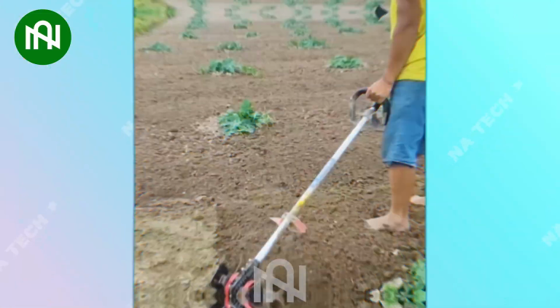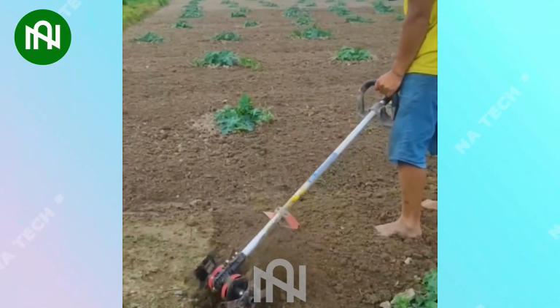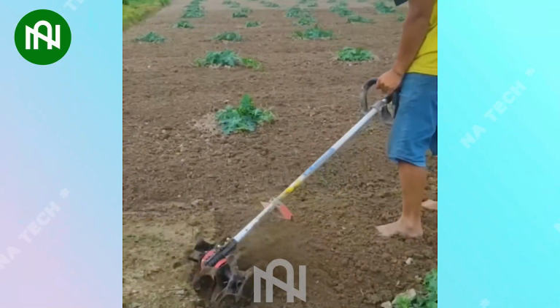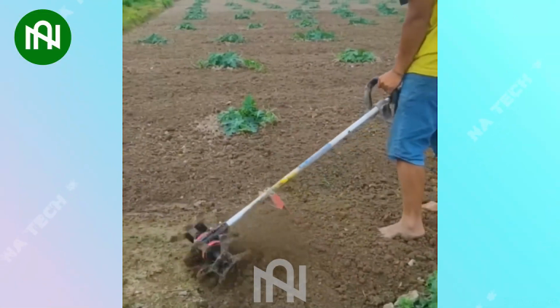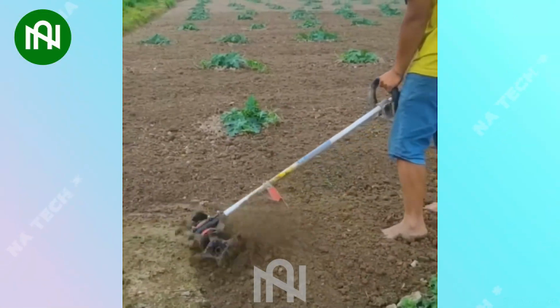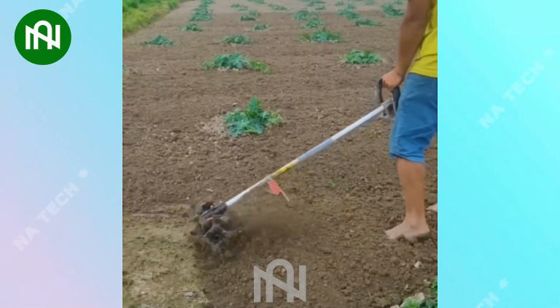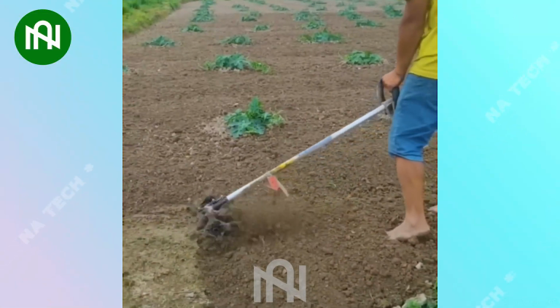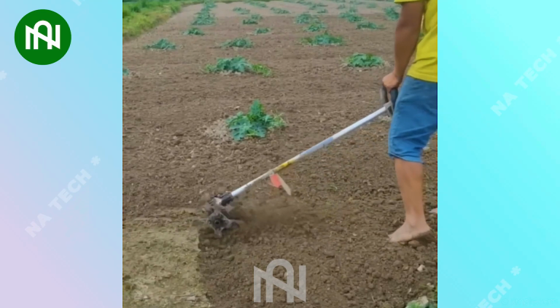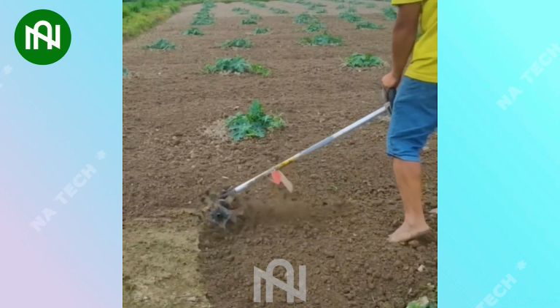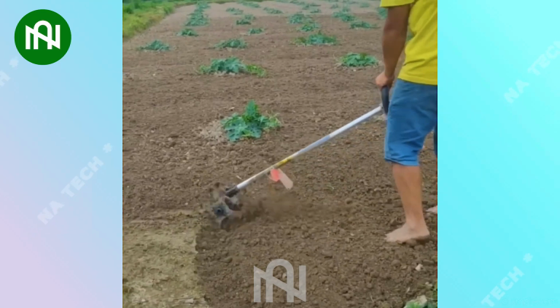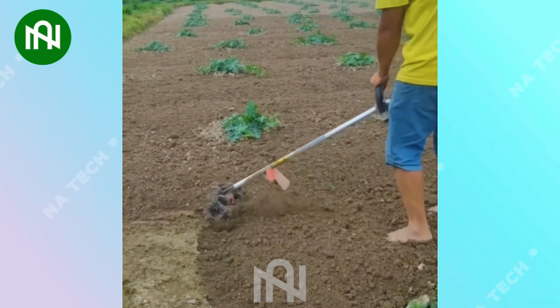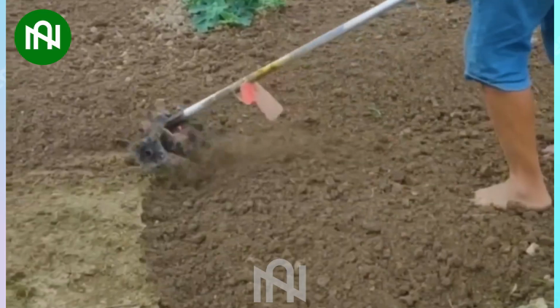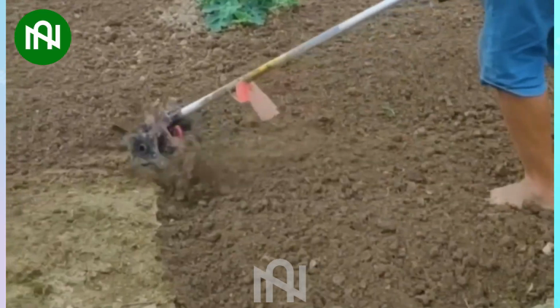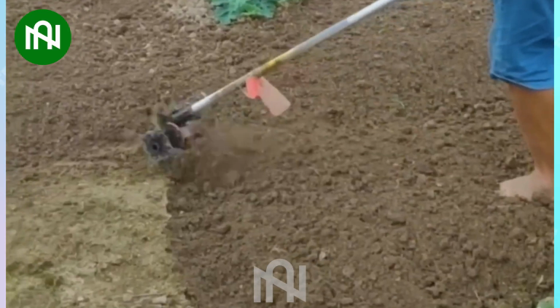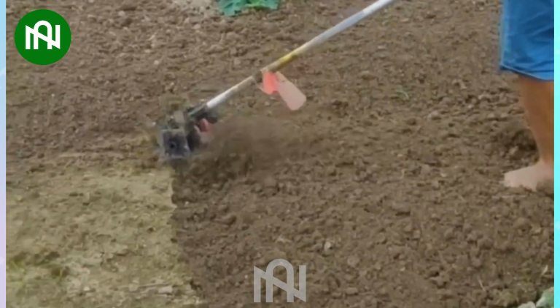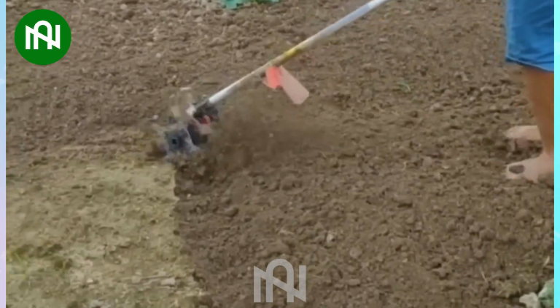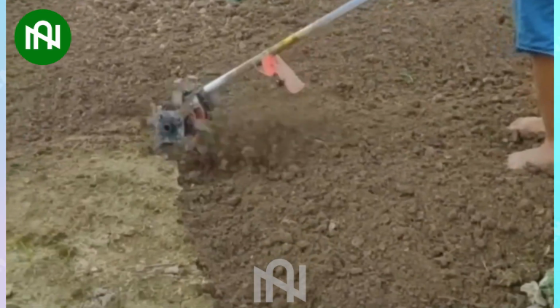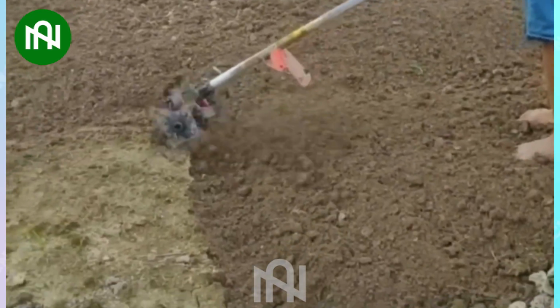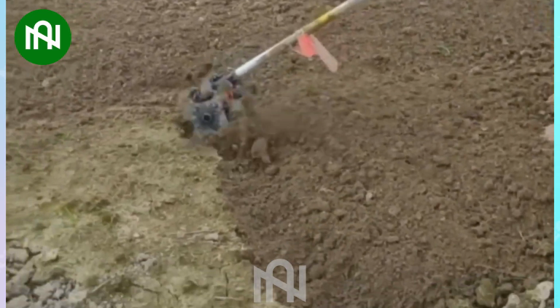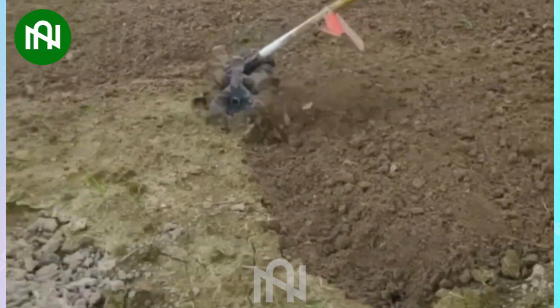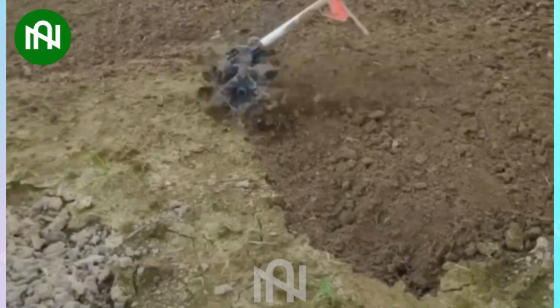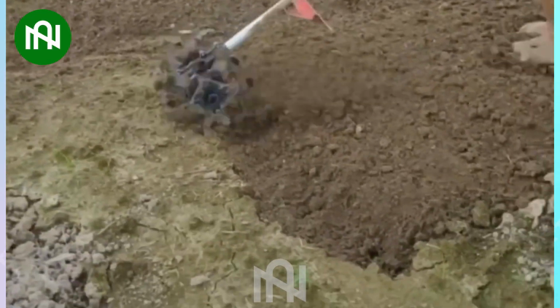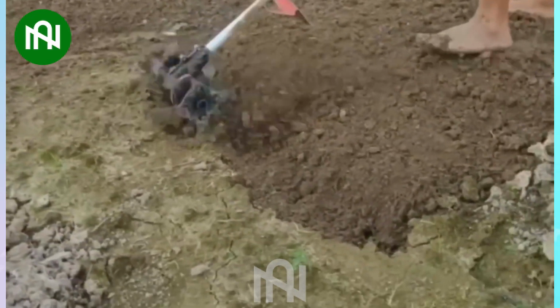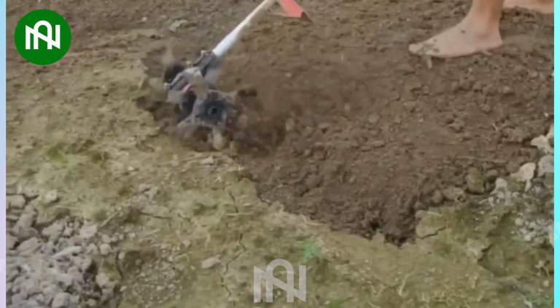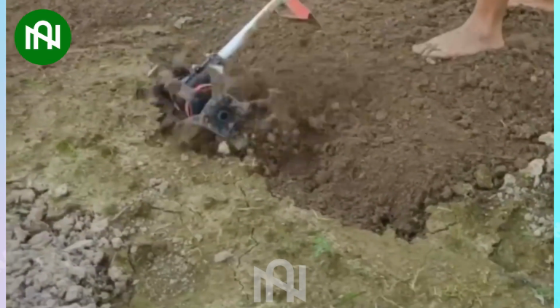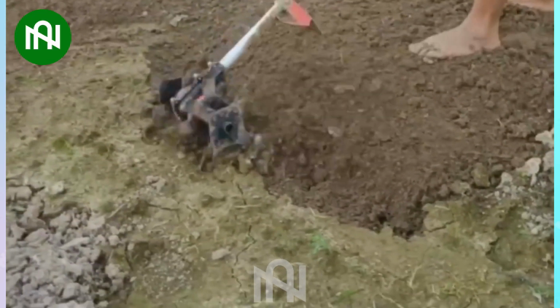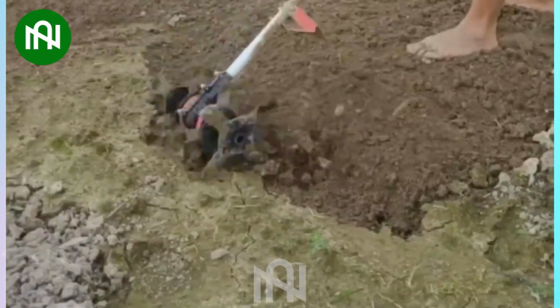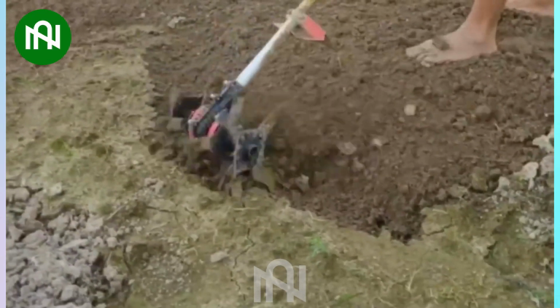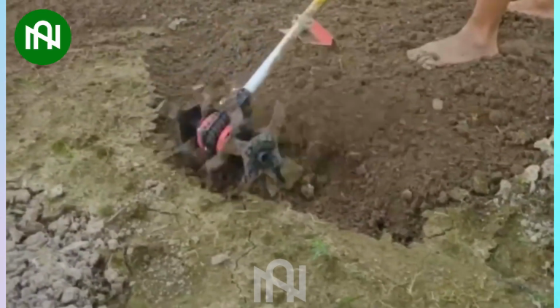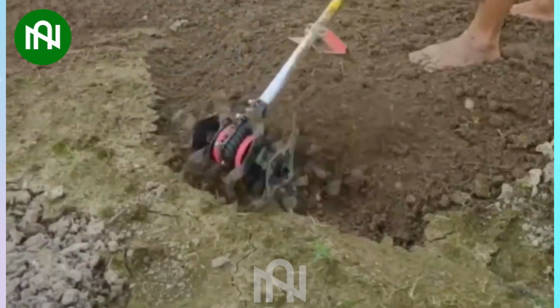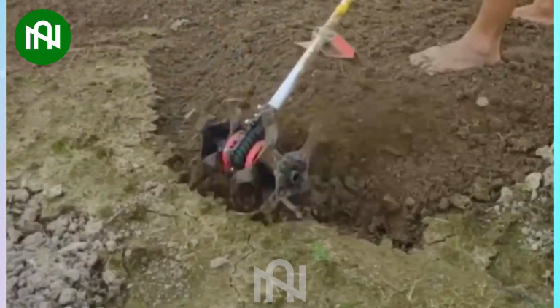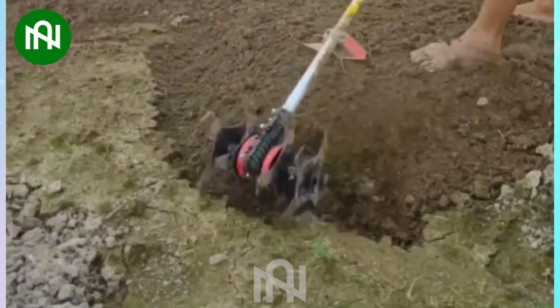The soil will become more crumbly, and even weeds cannot survive in the presence of this machine!